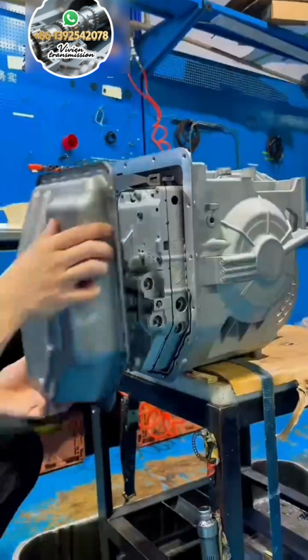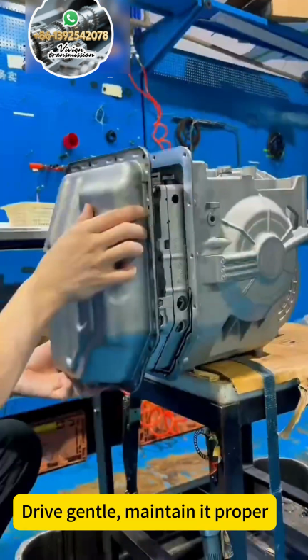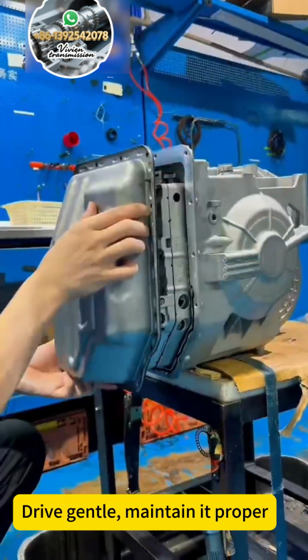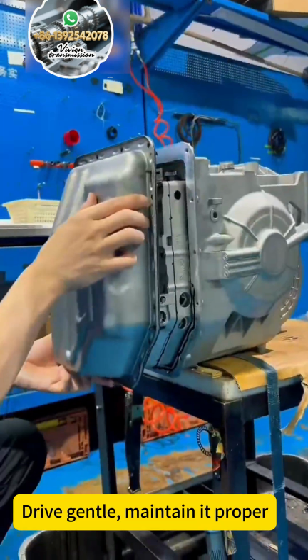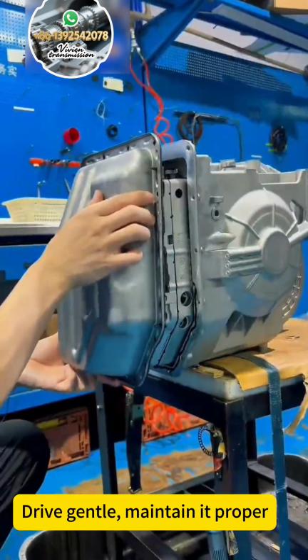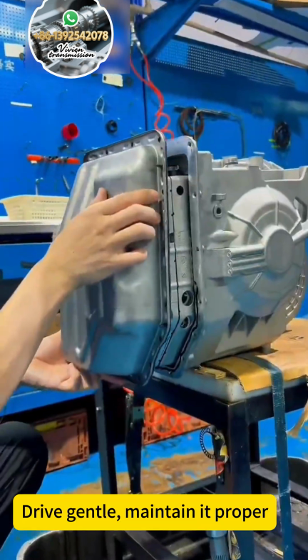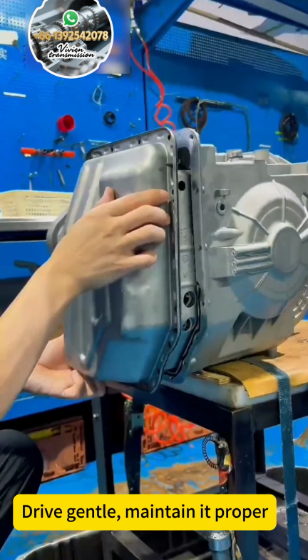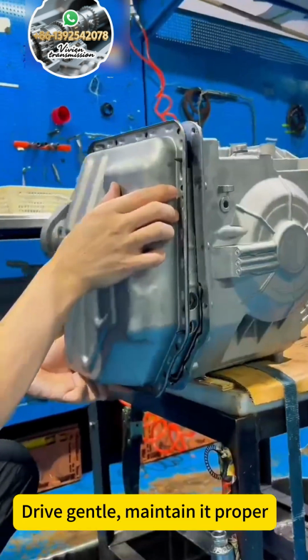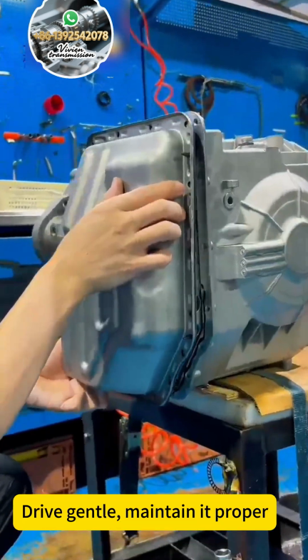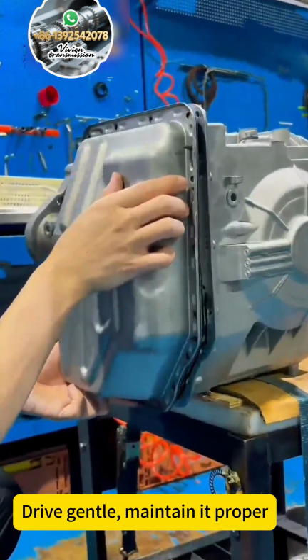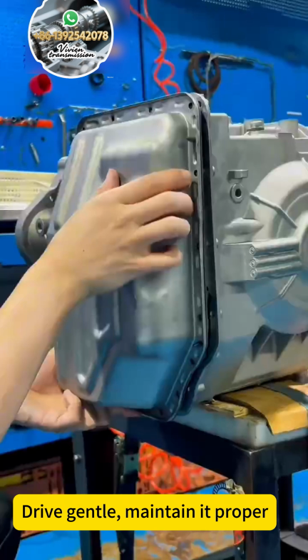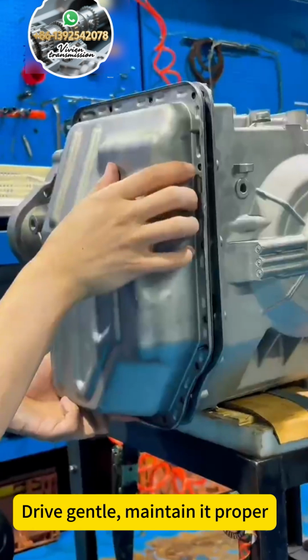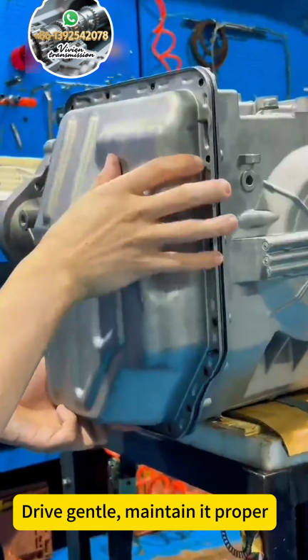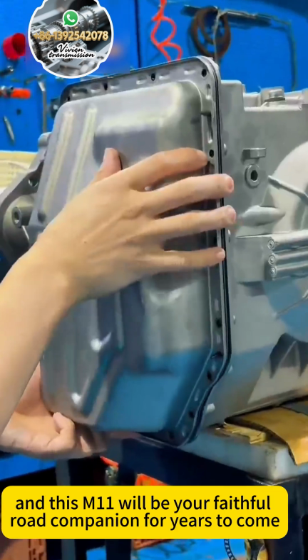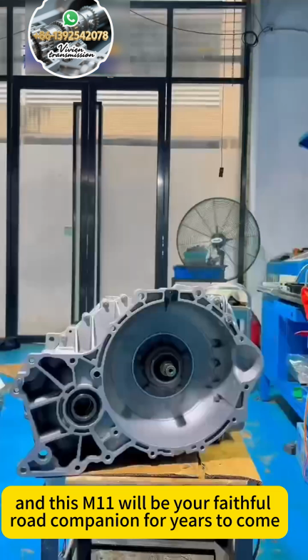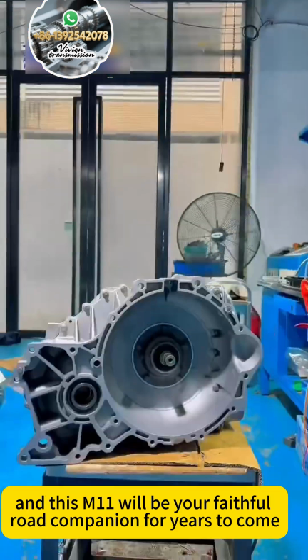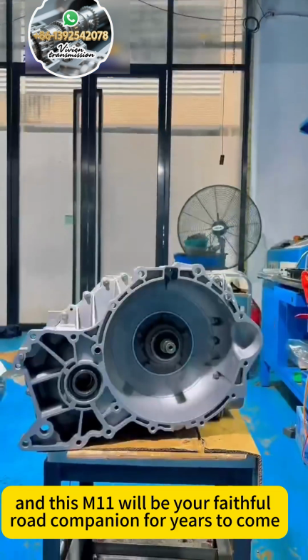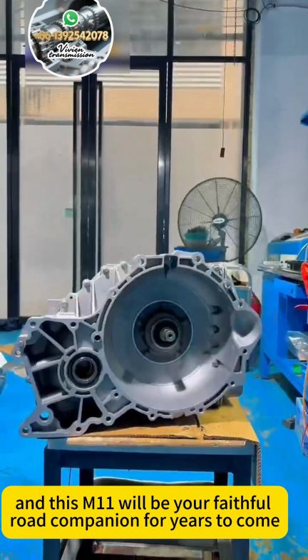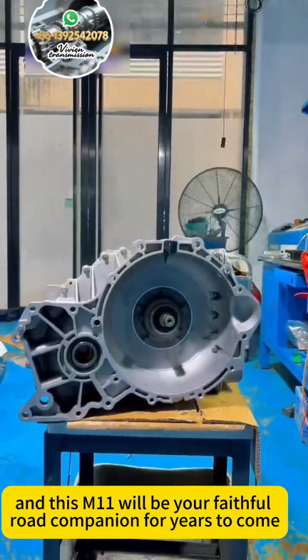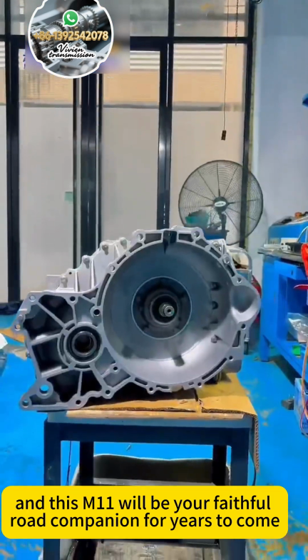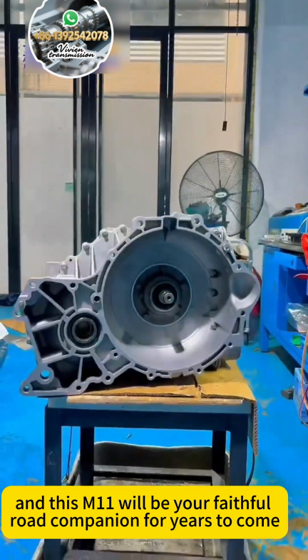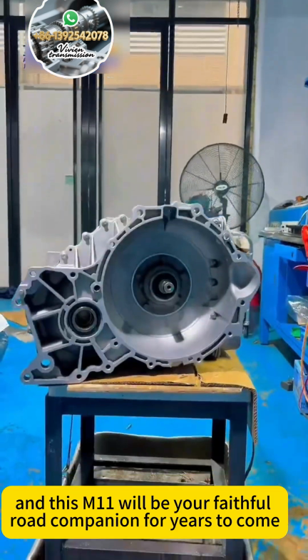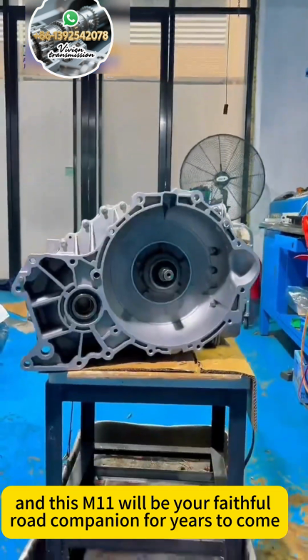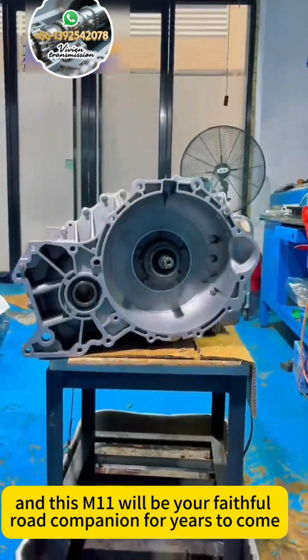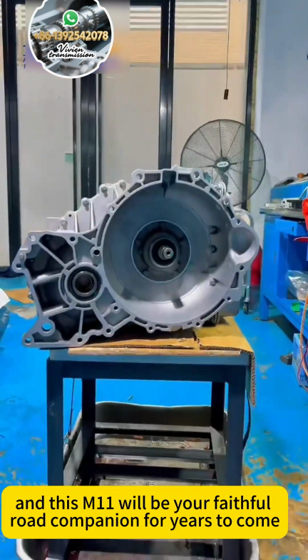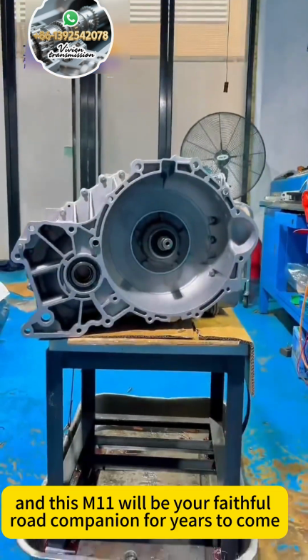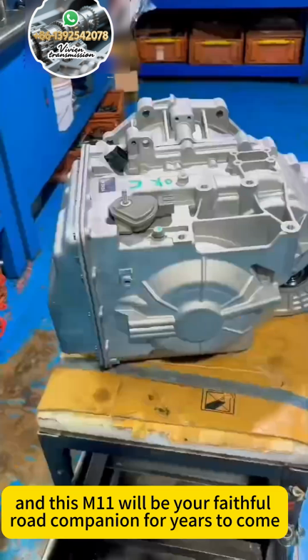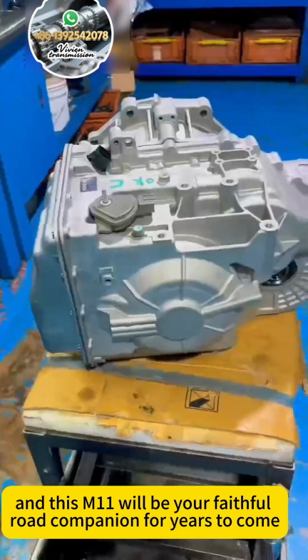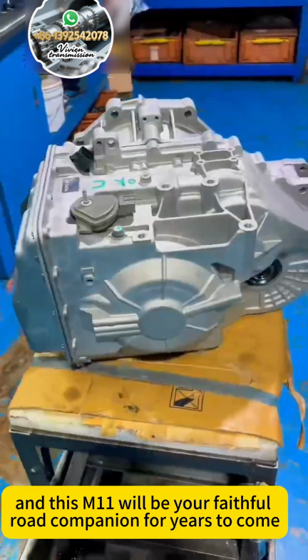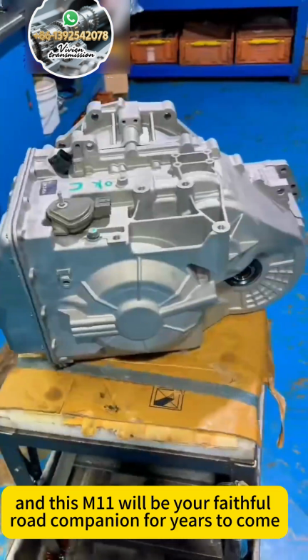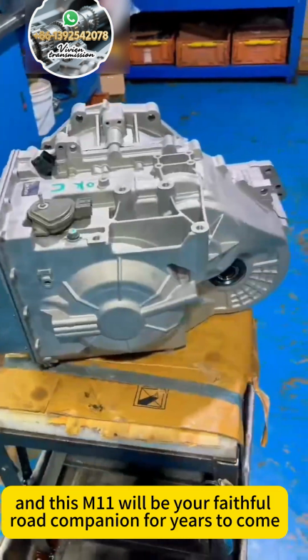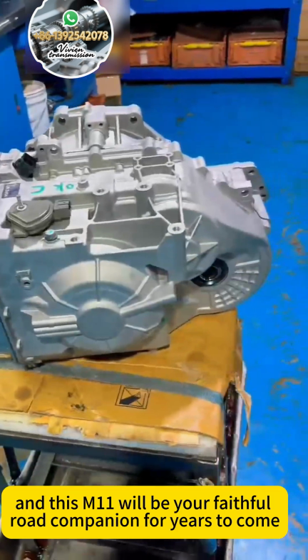Drive gentle, maintain it proper, and this M11 will be your faithful road companion for years to come.